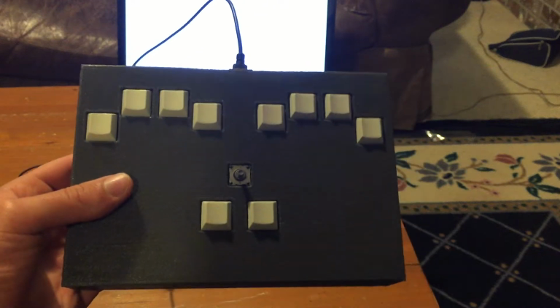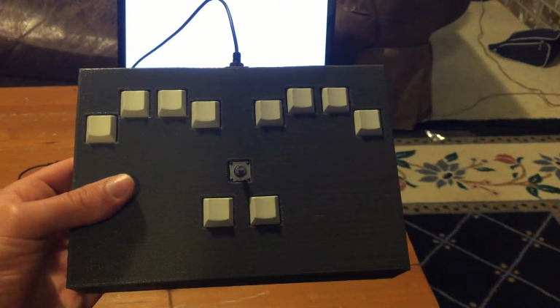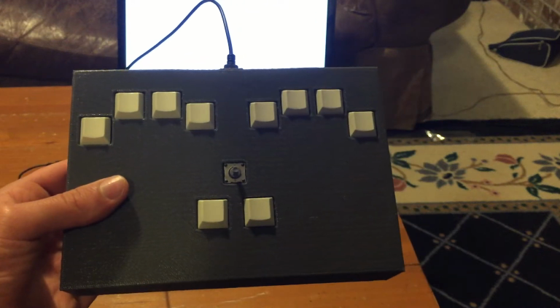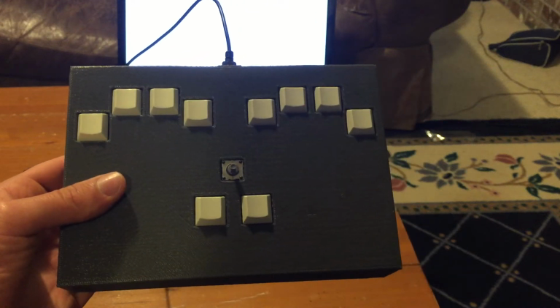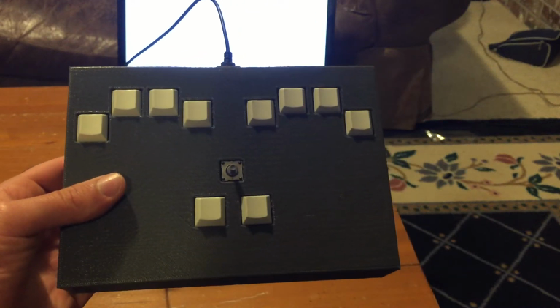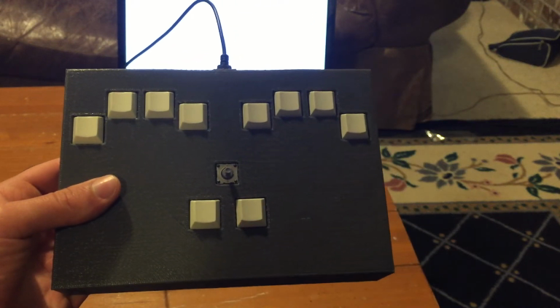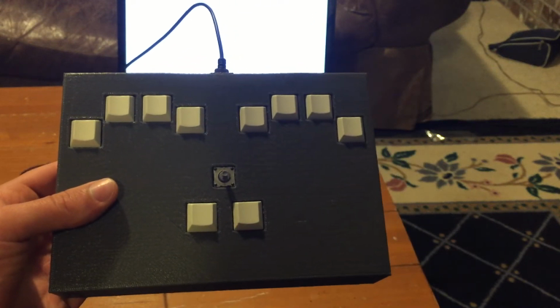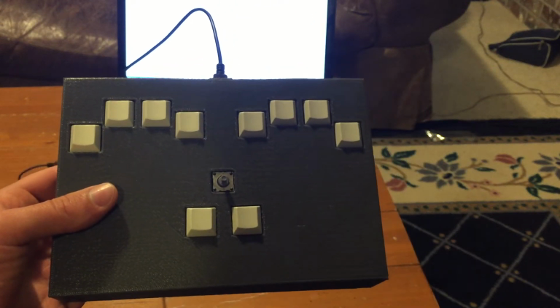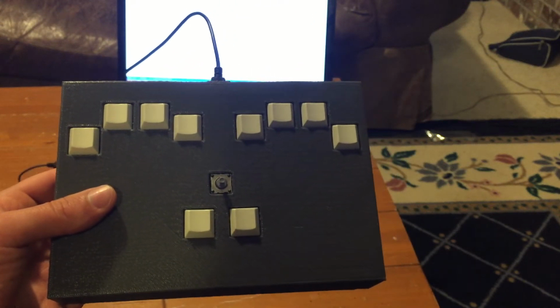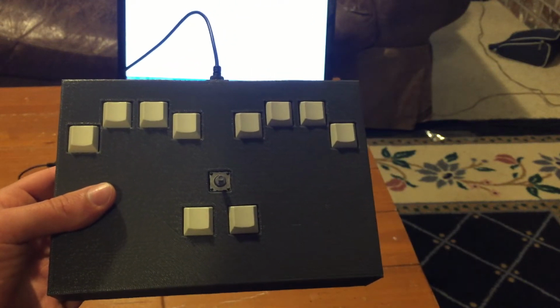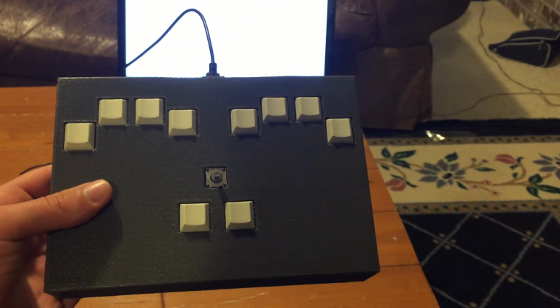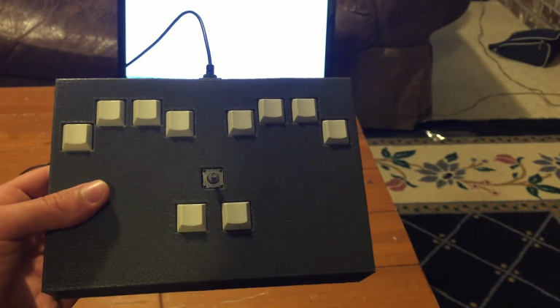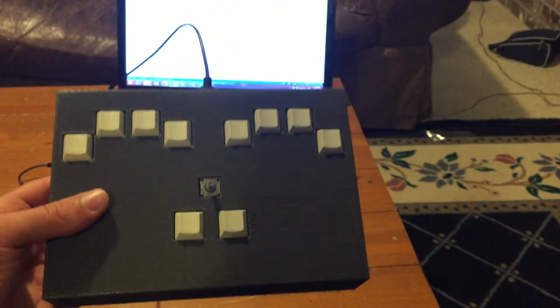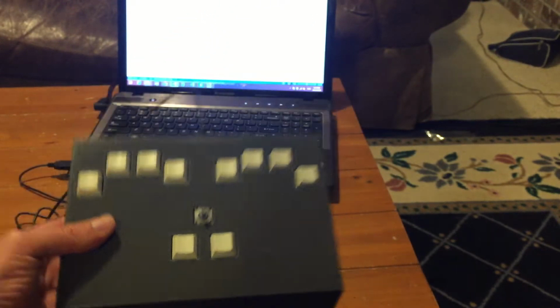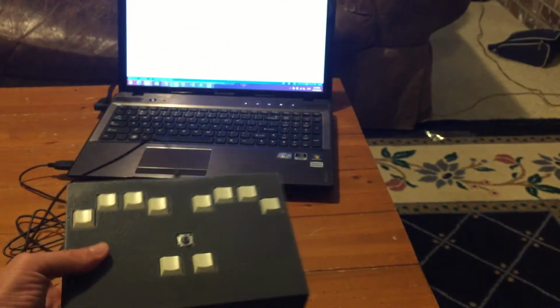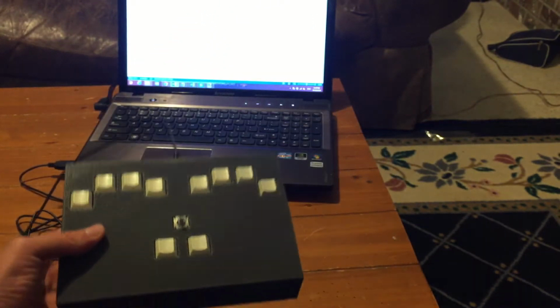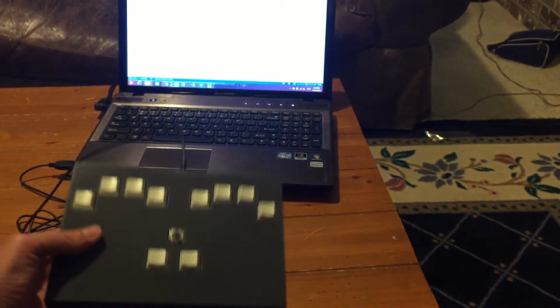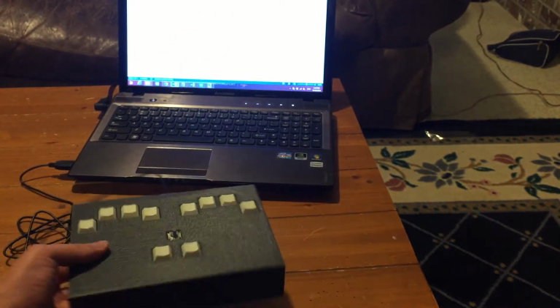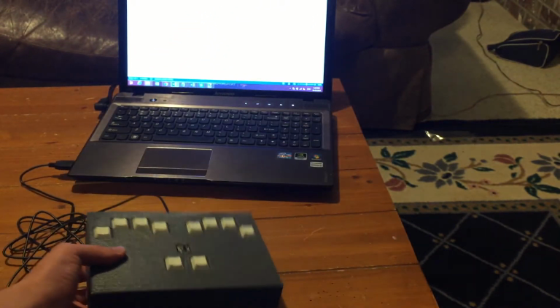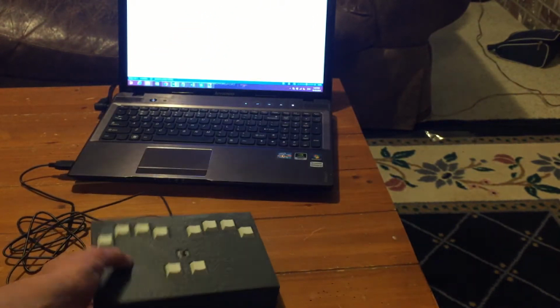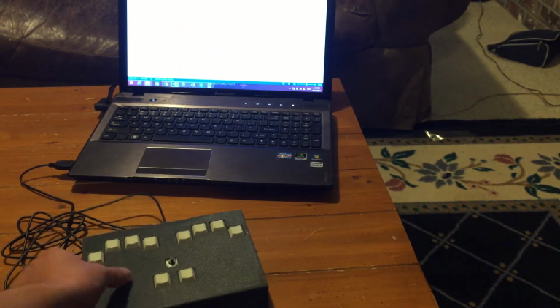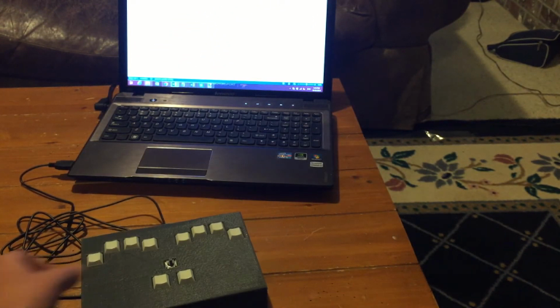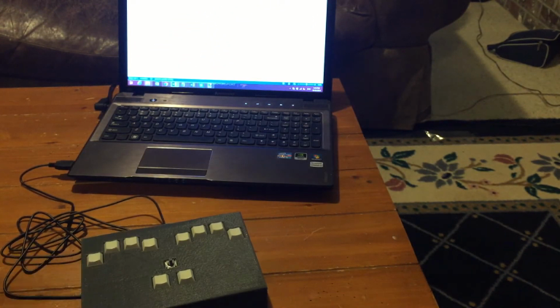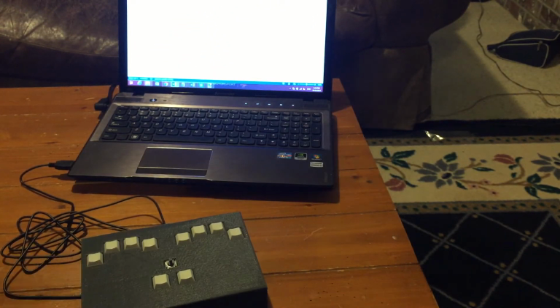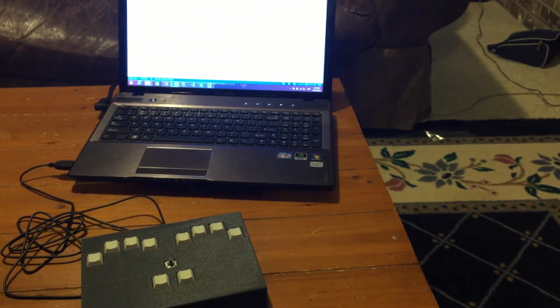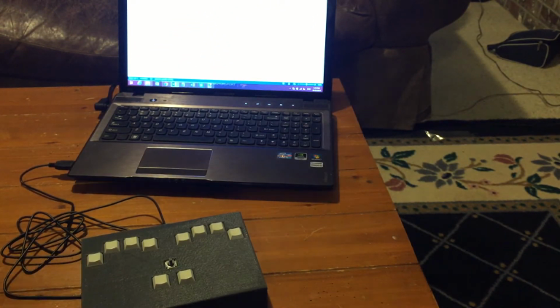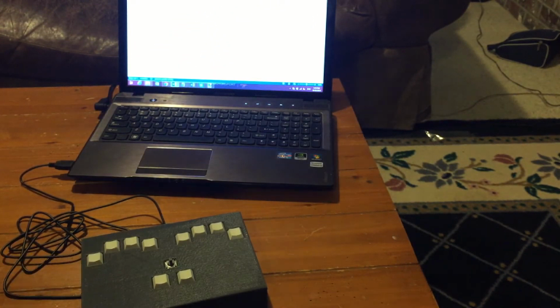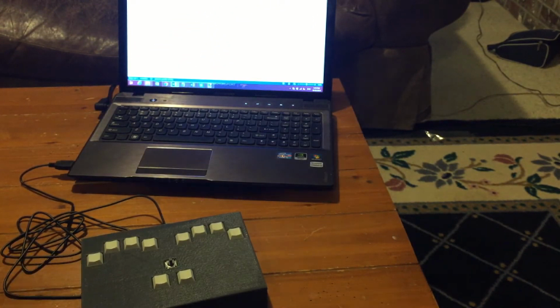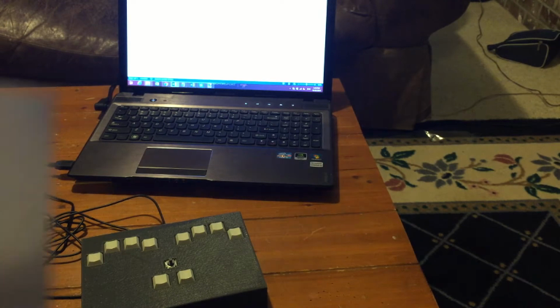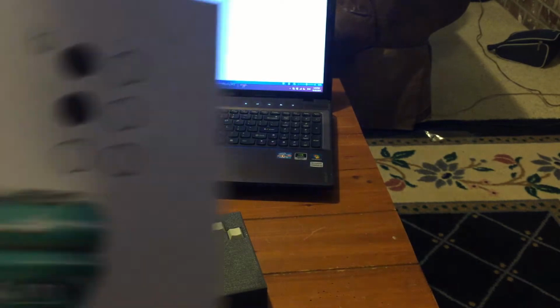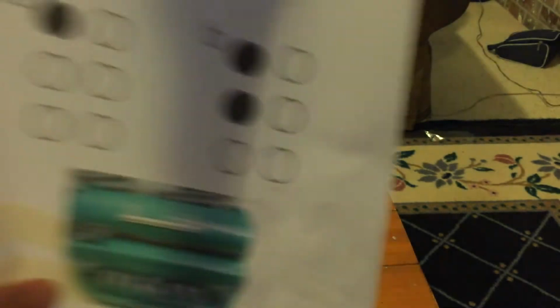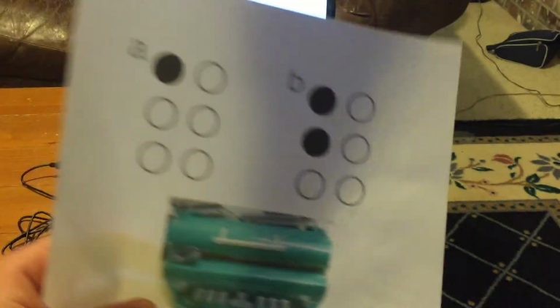This is my digital Braille keyboard project. Before I talk about my project, I want to give a little background on Braille.